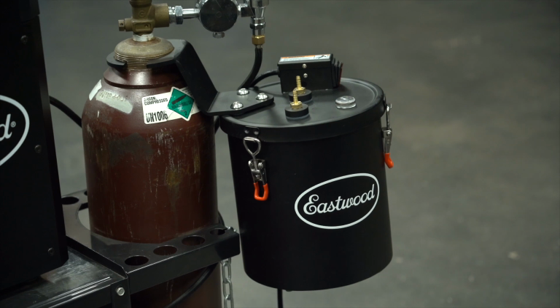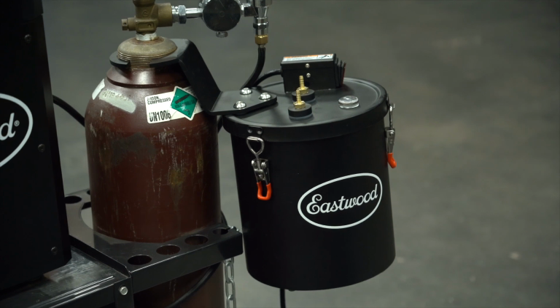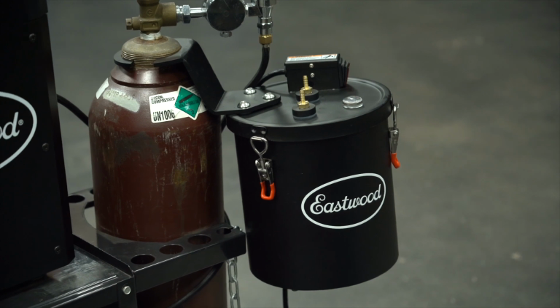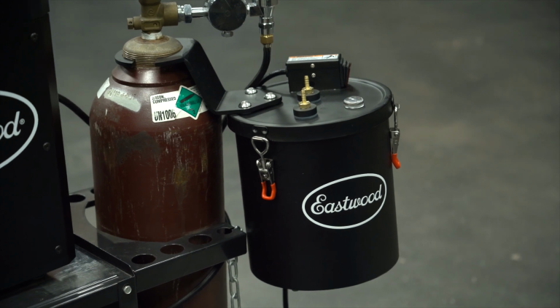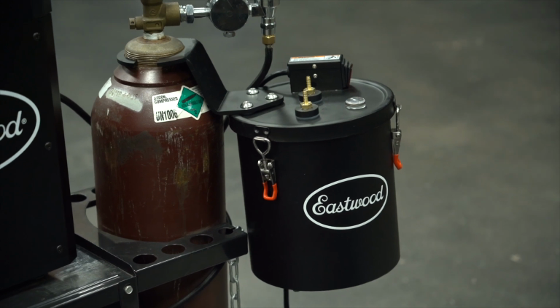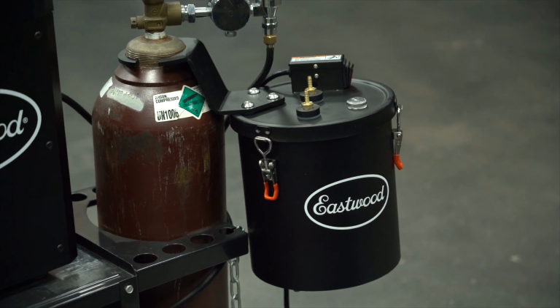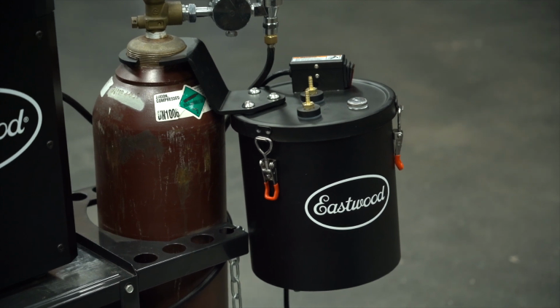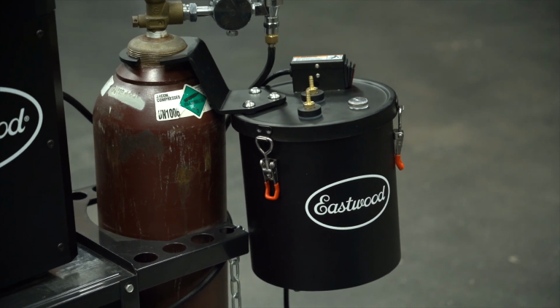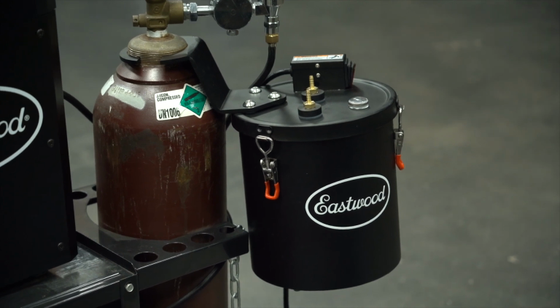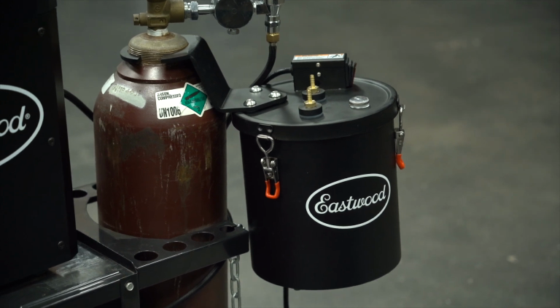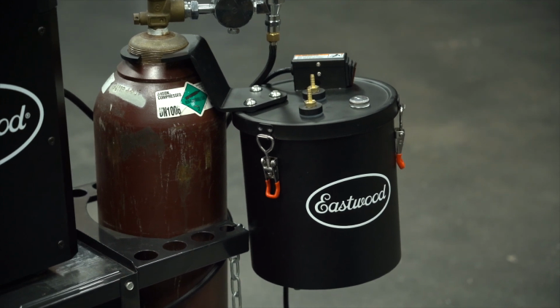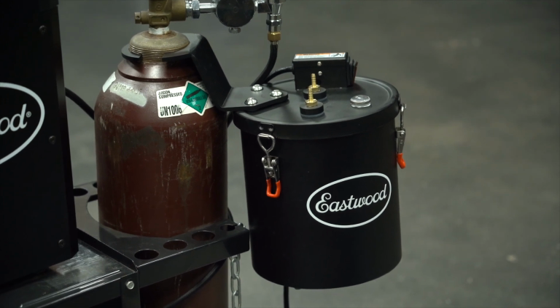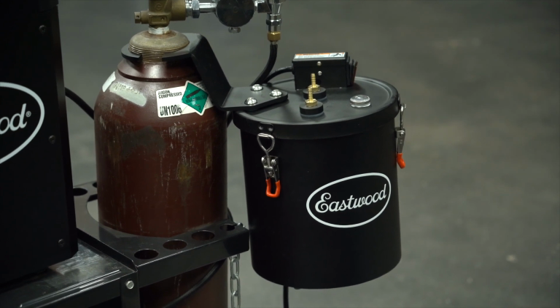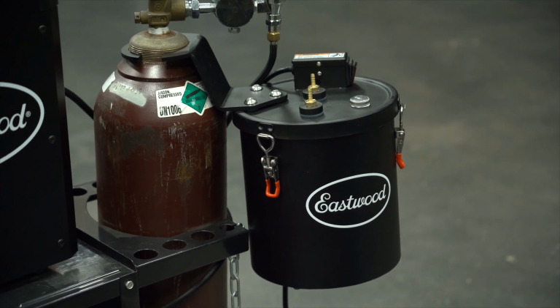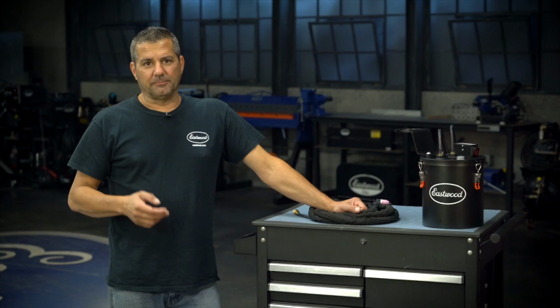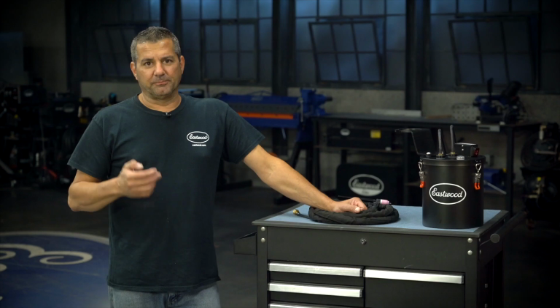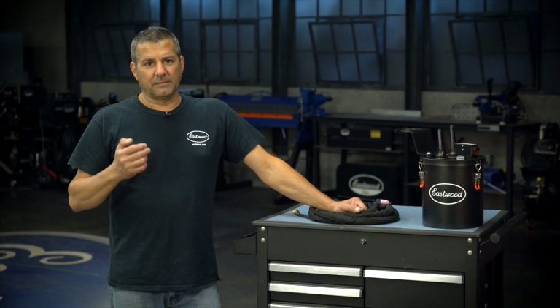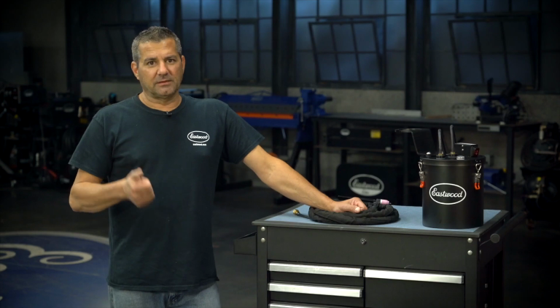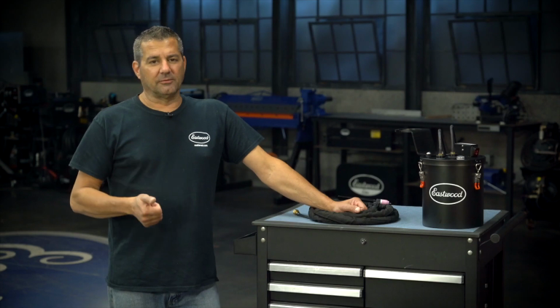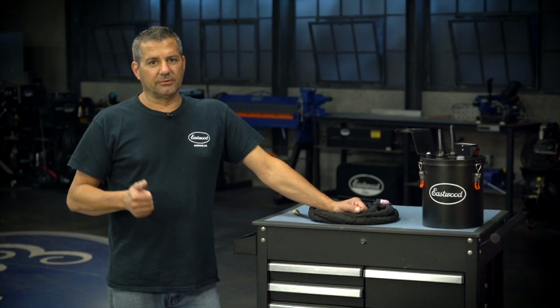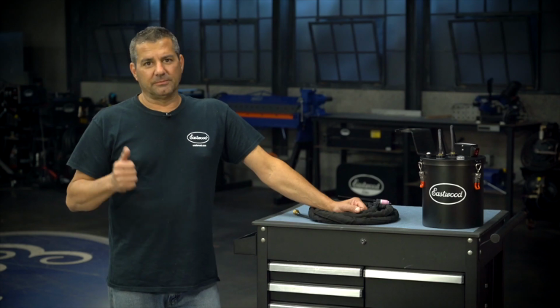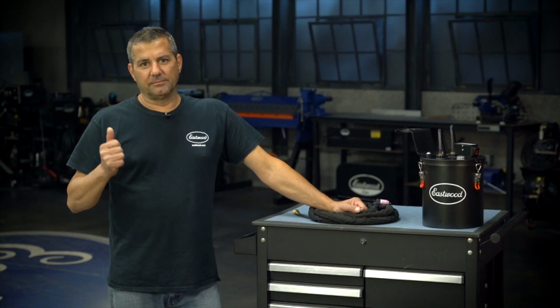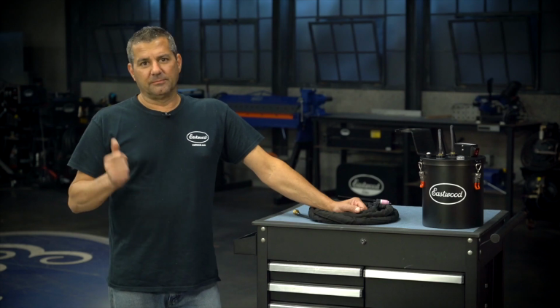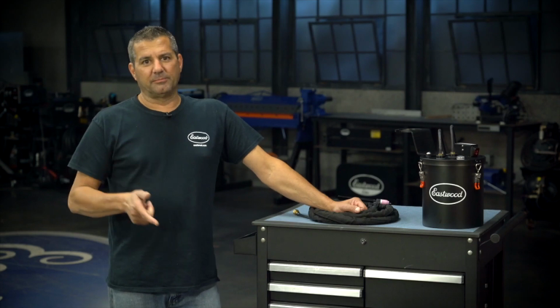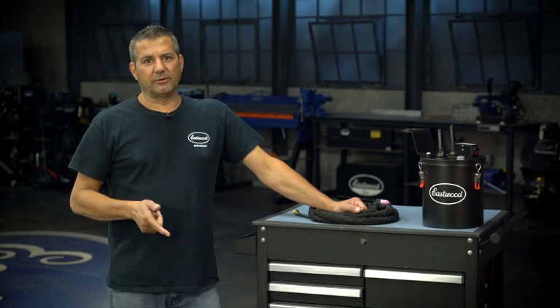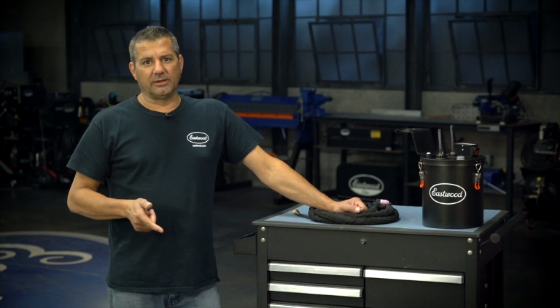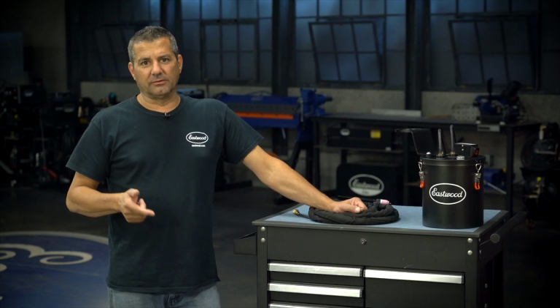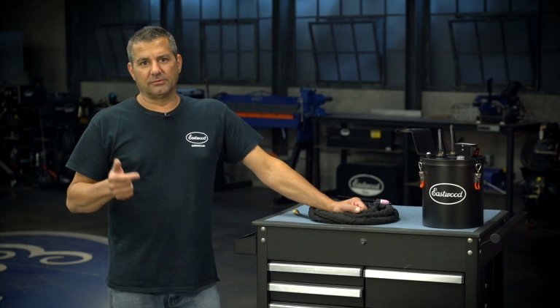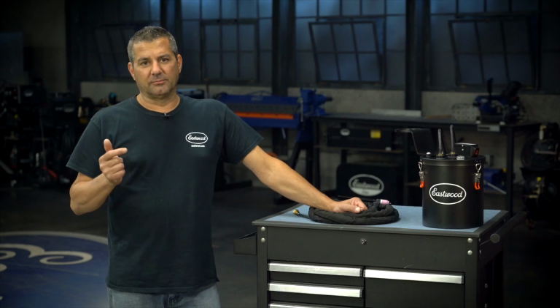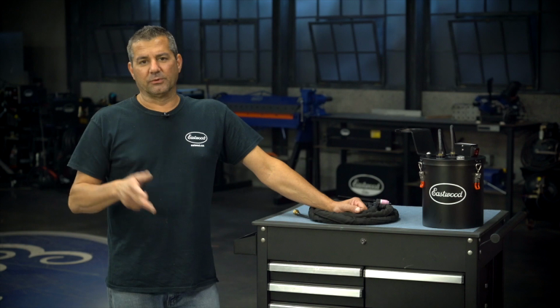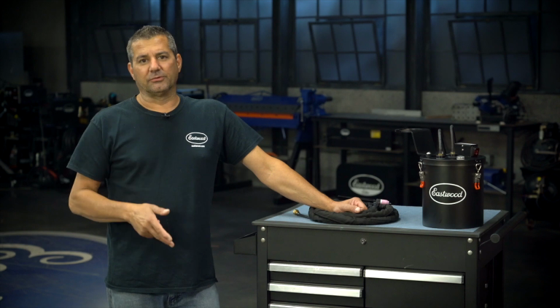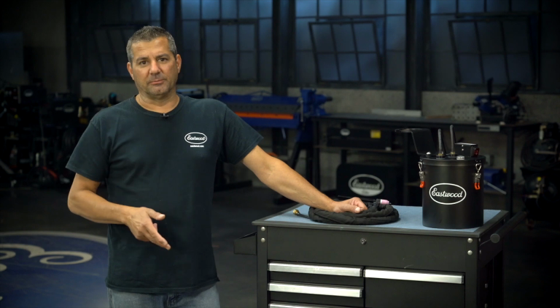It's a real nice unit. Three reasons why you need it: comfort, better welds, more enjoyment.